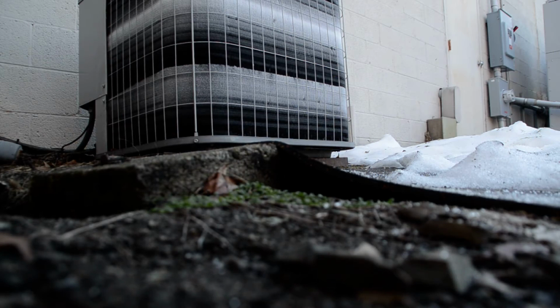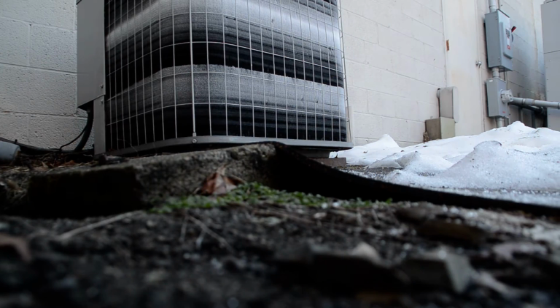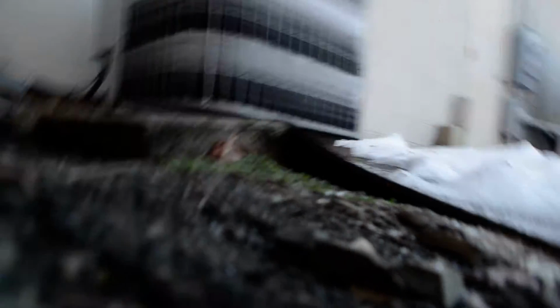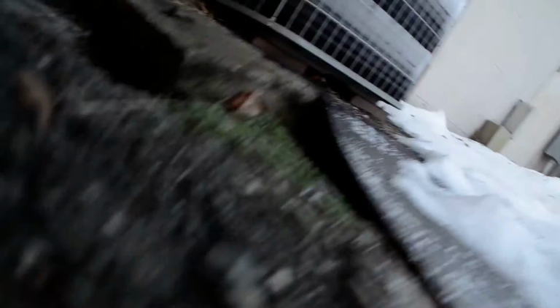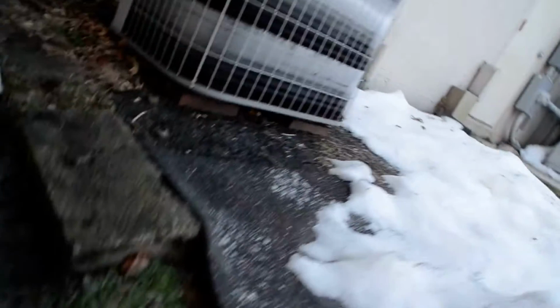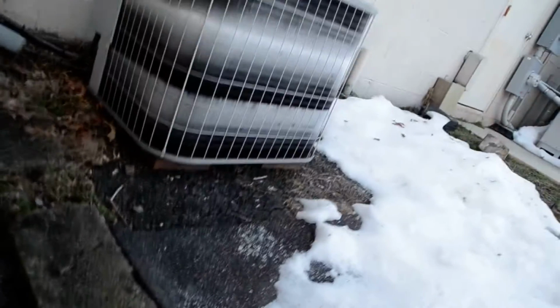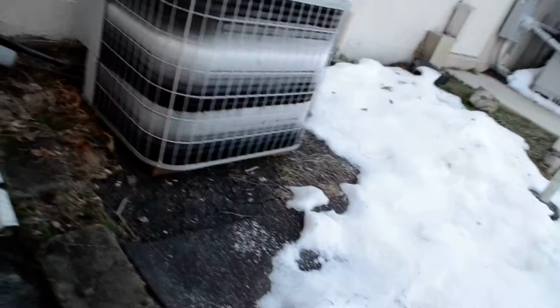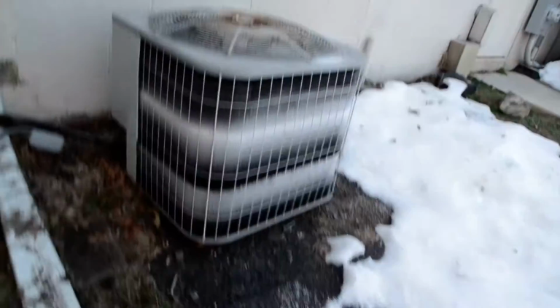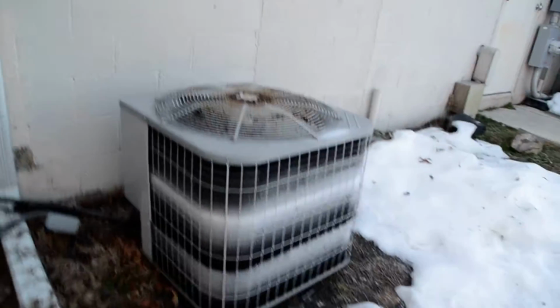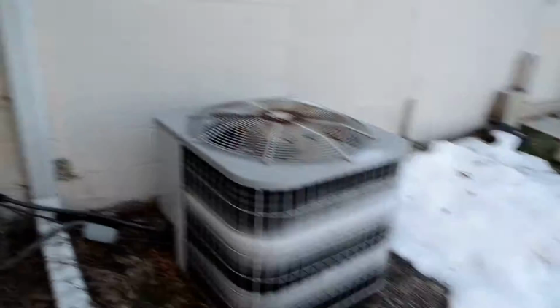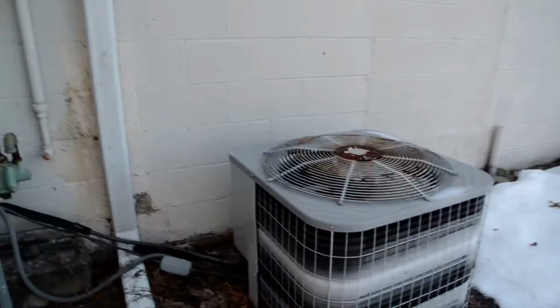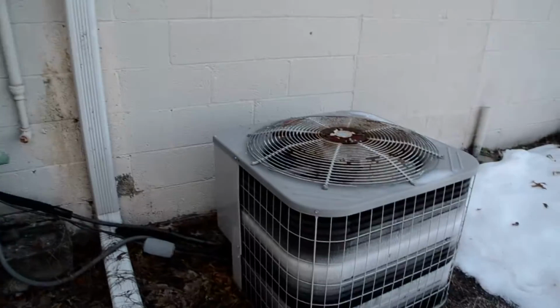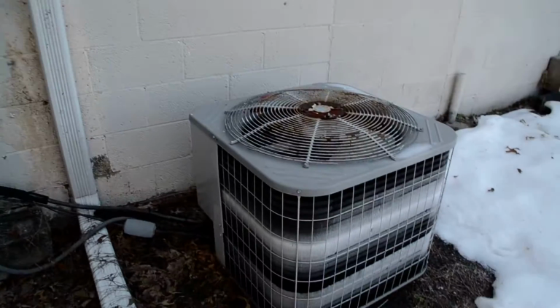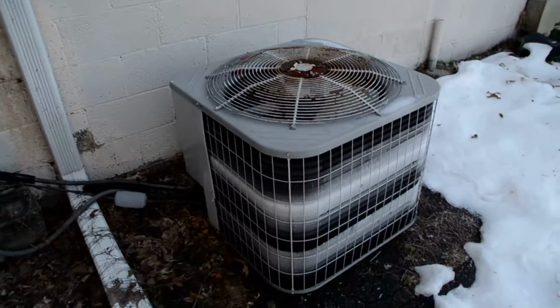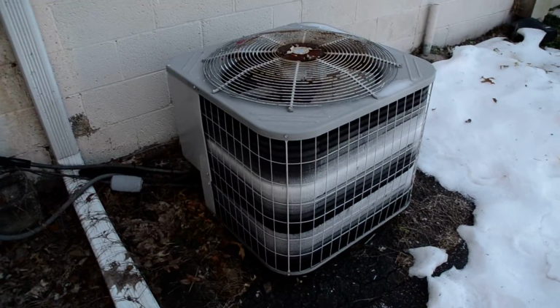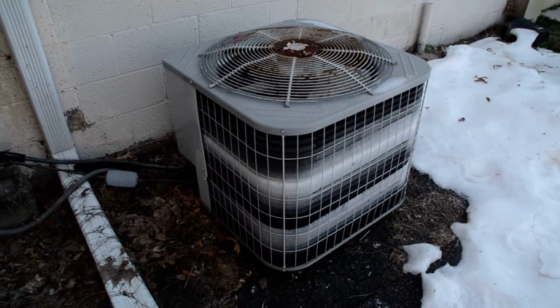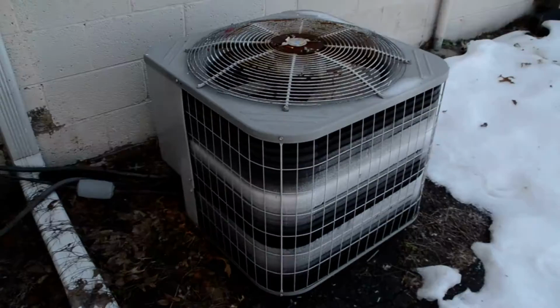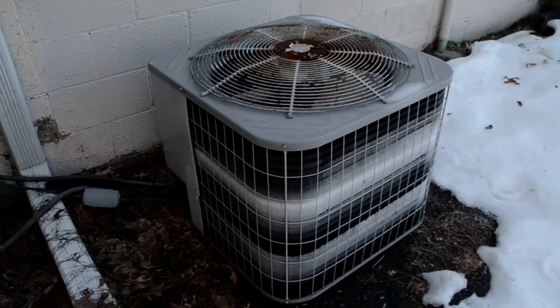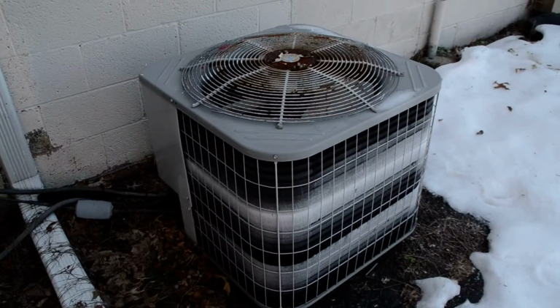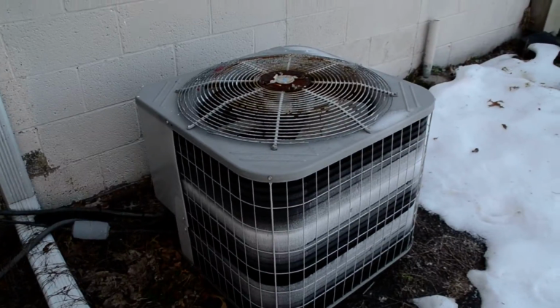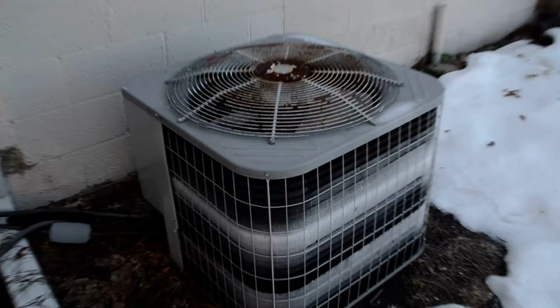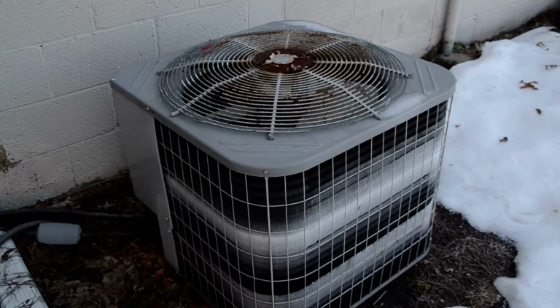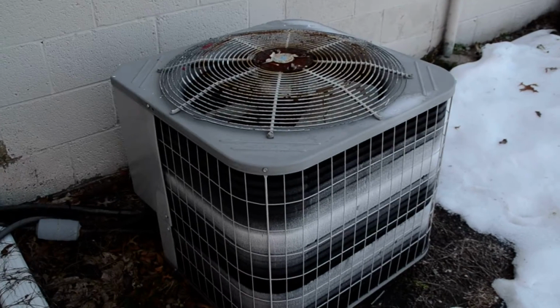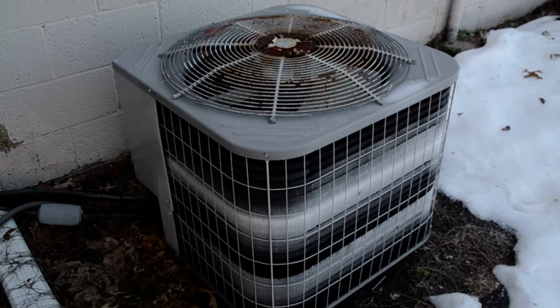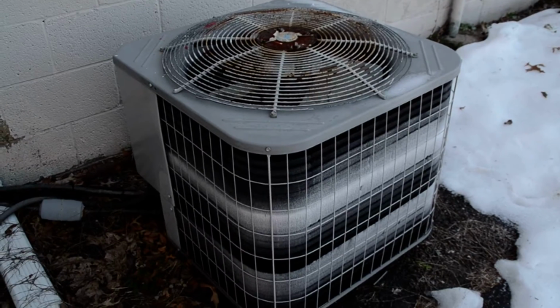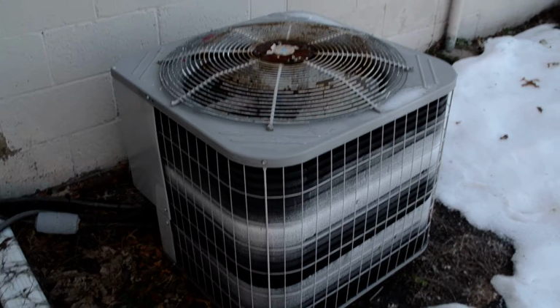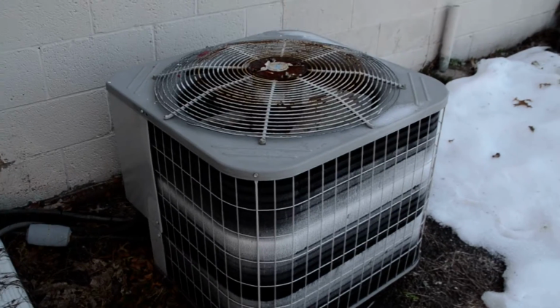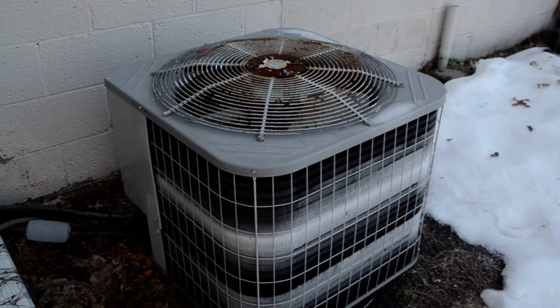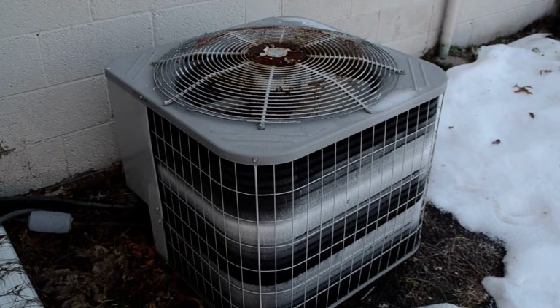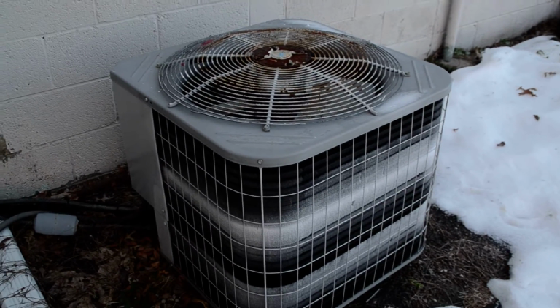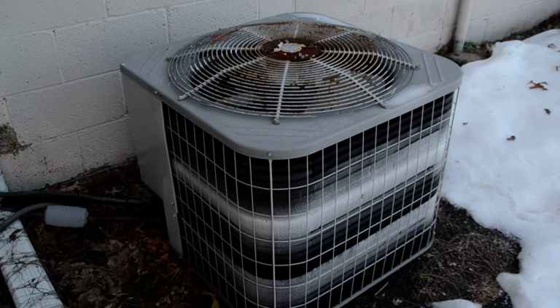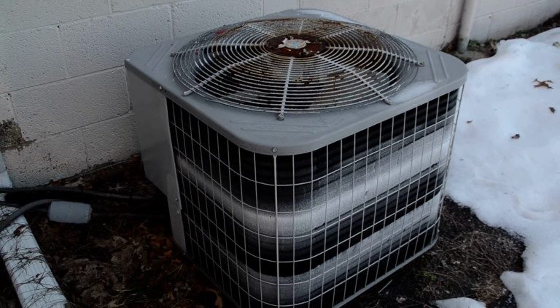For those of you who aren't familiar with my HVAC videos, I have permission from the owner of the gym to film this thing.